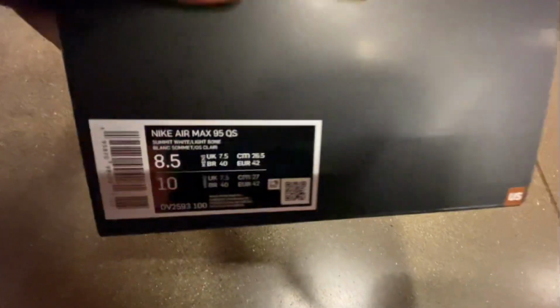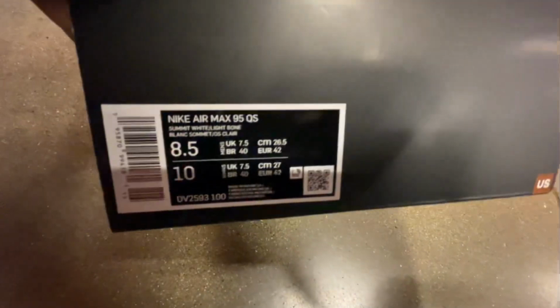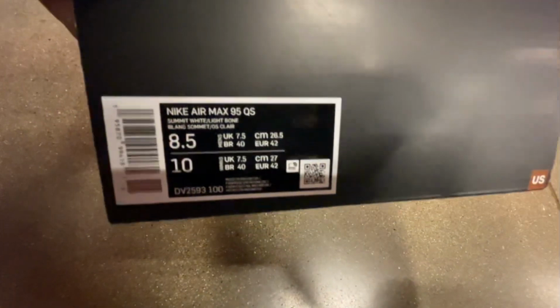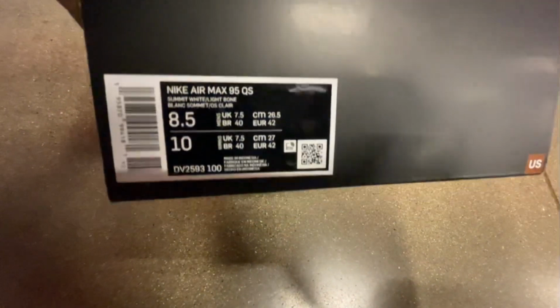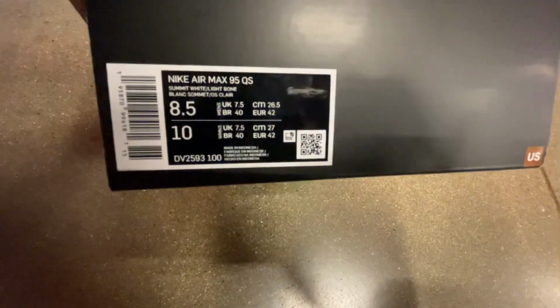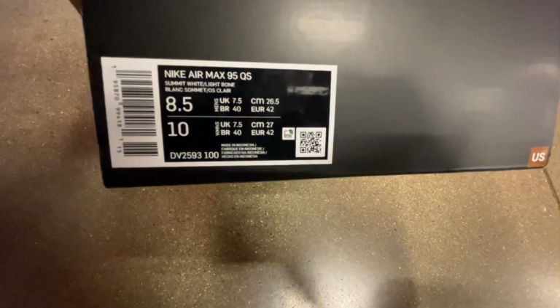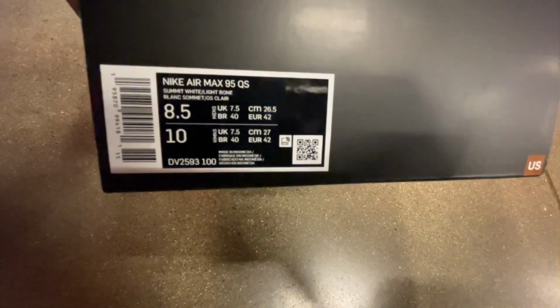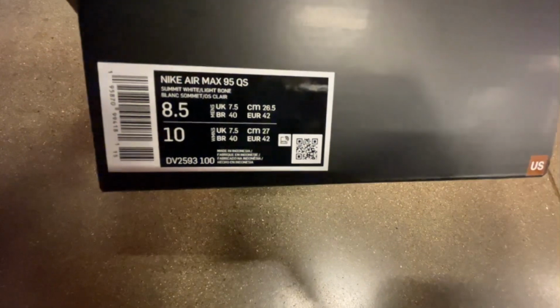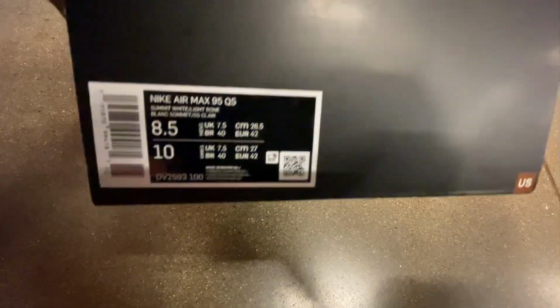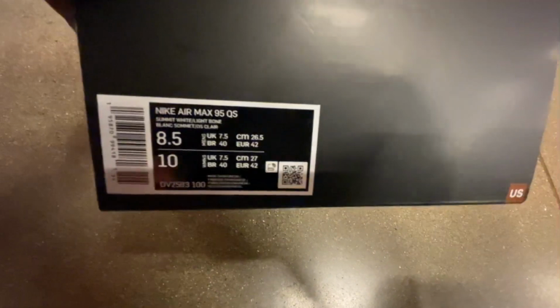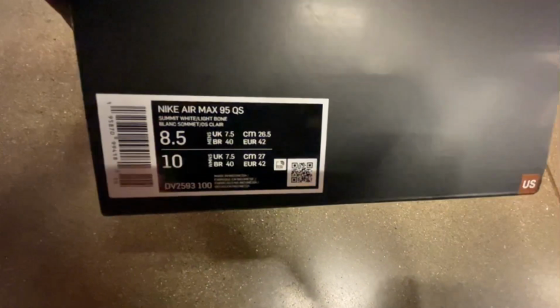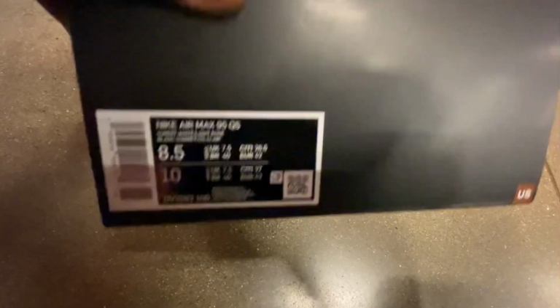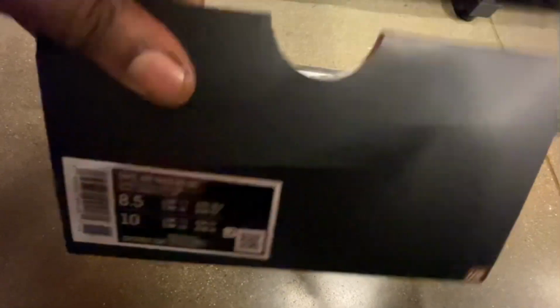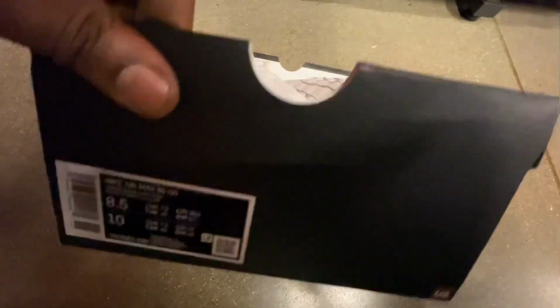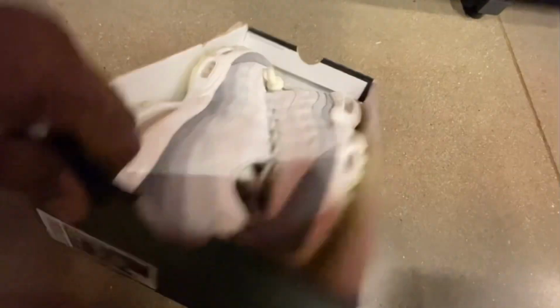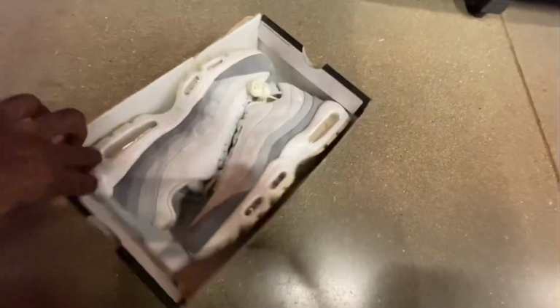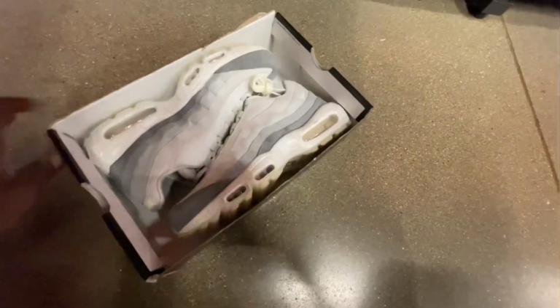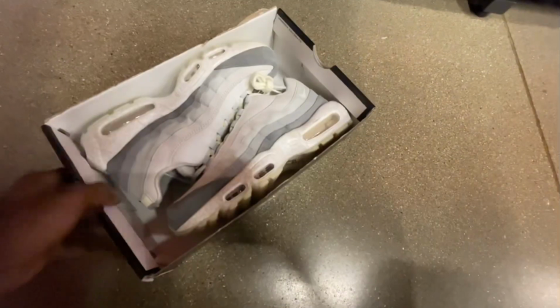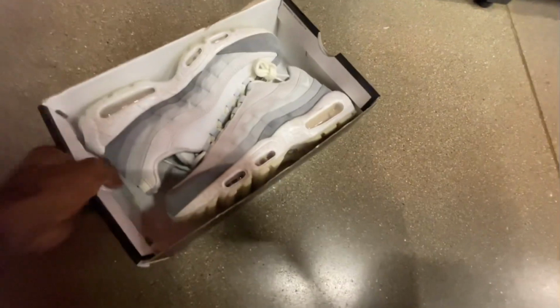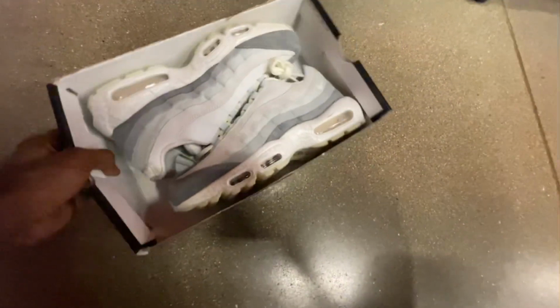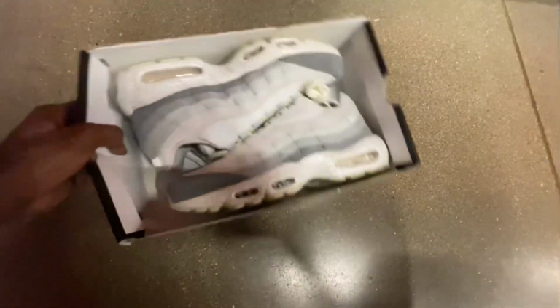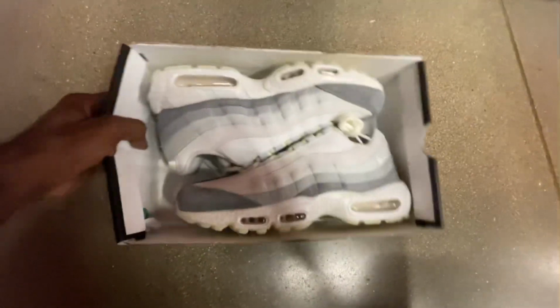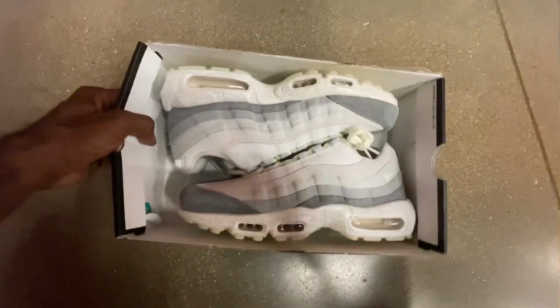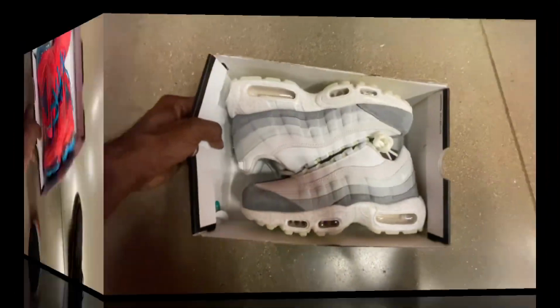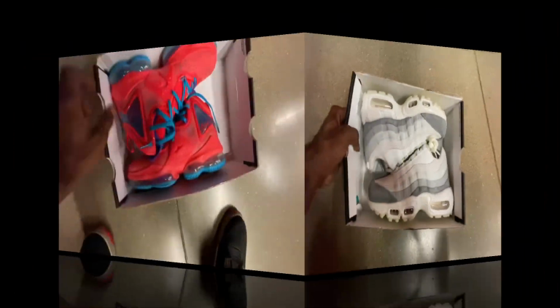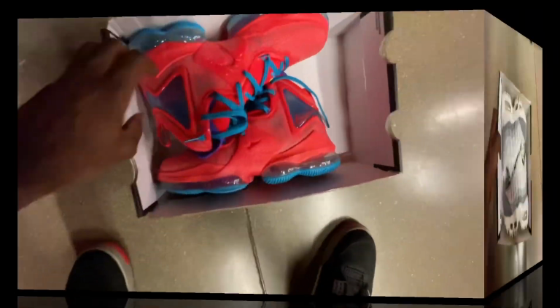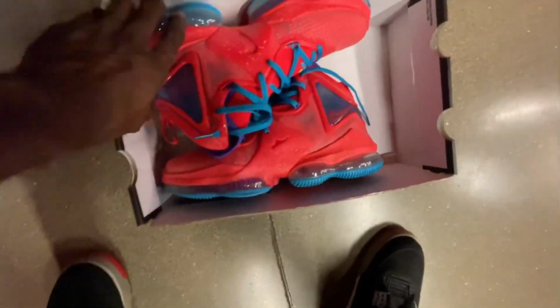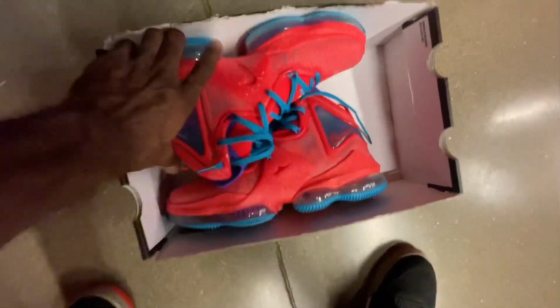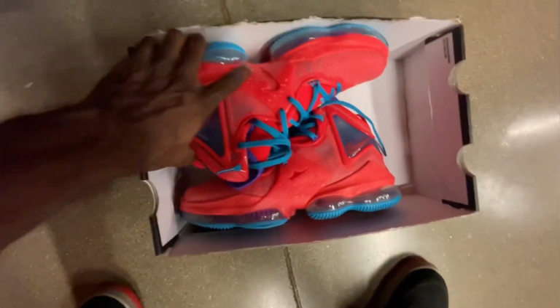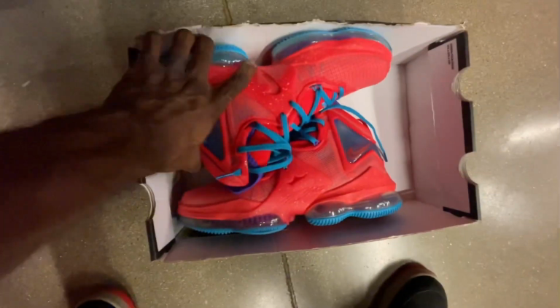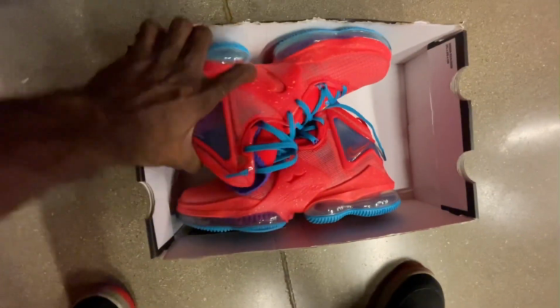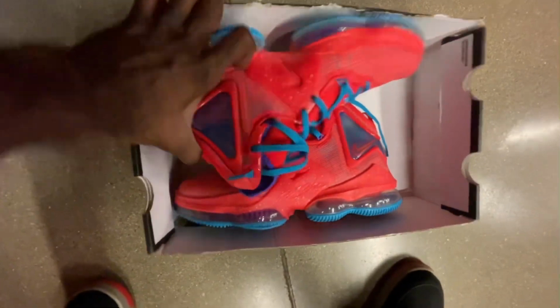It says Nike Air Max on the back with hook-and-loop straps, and there's a bronze colorway down here as well.